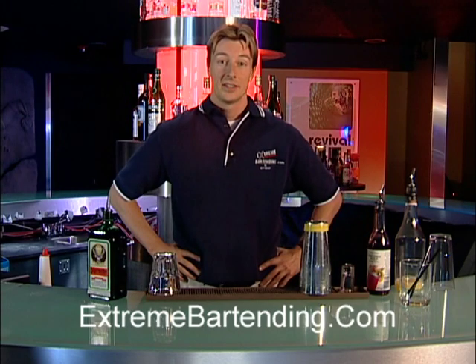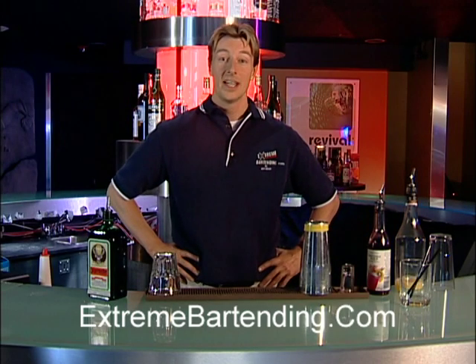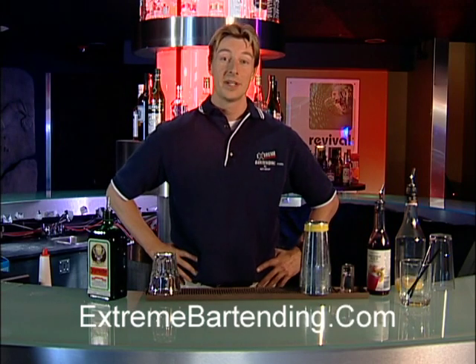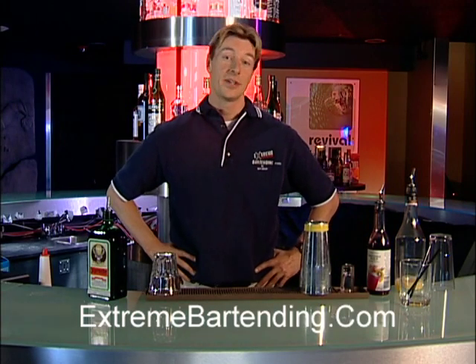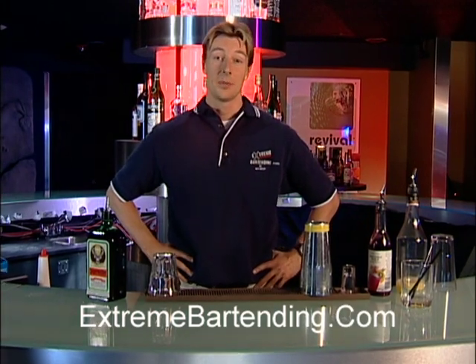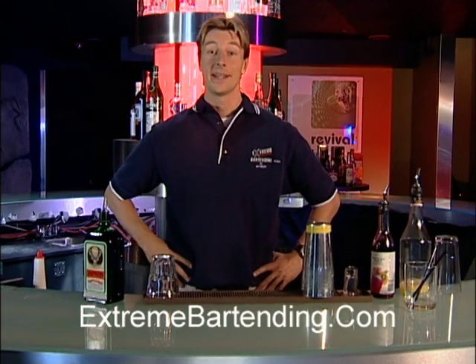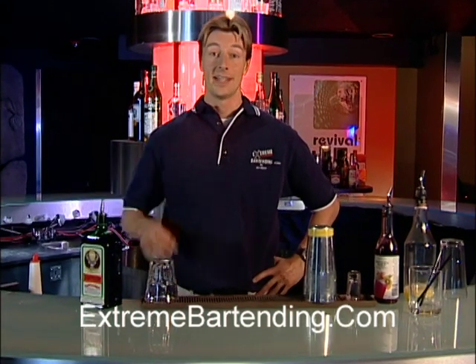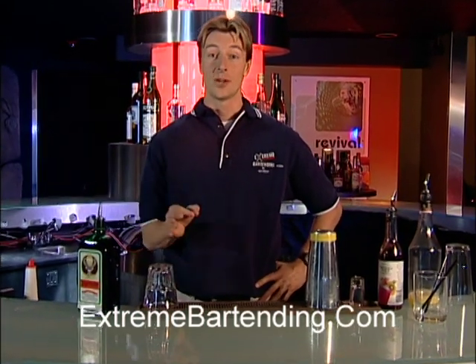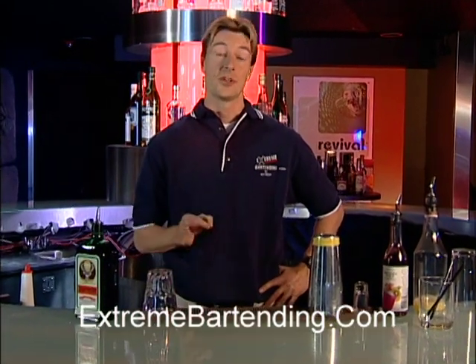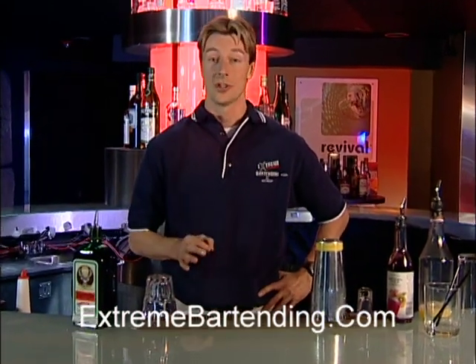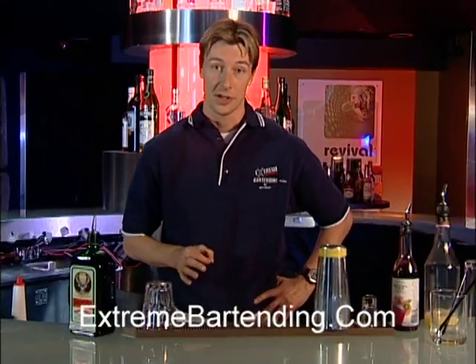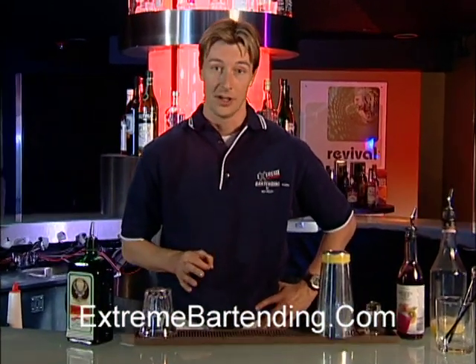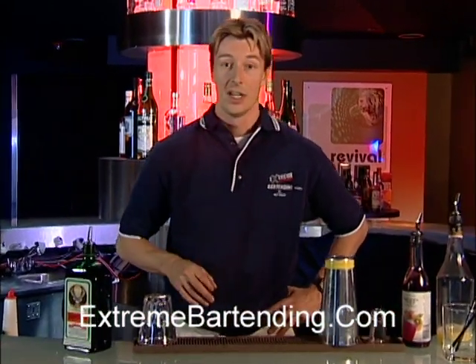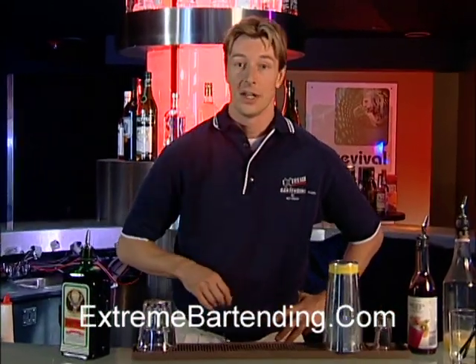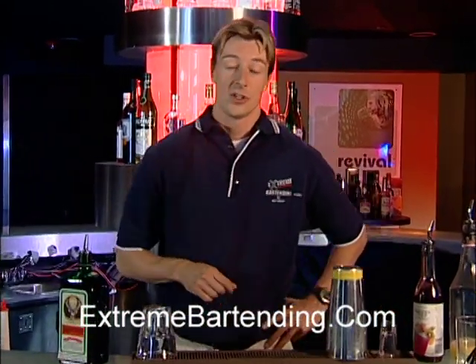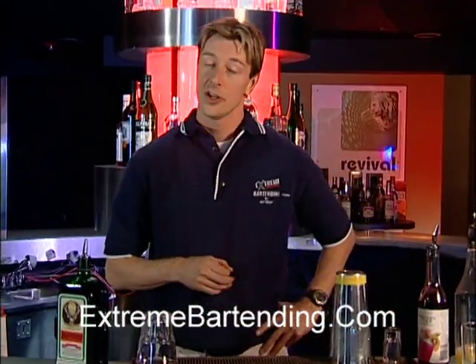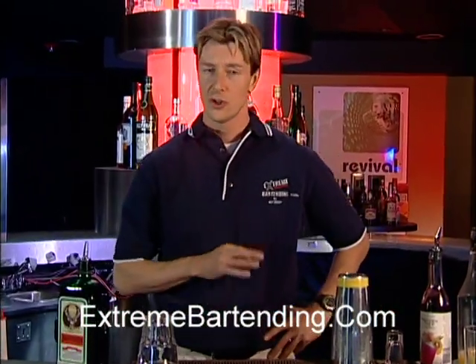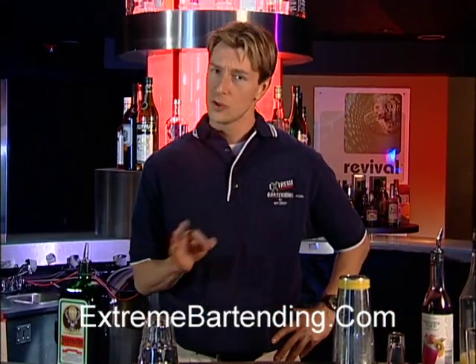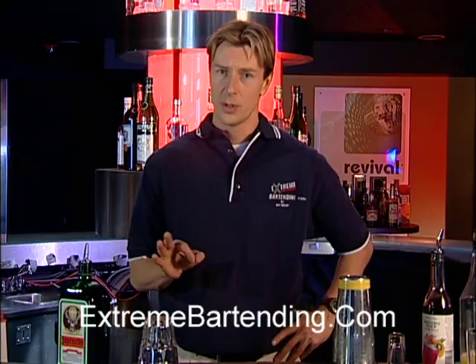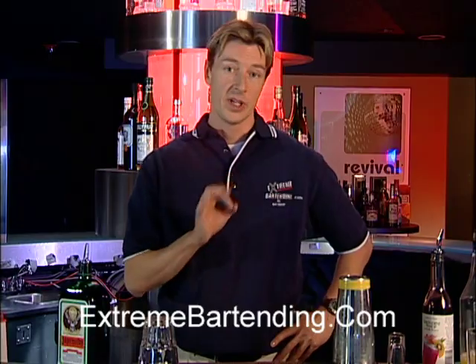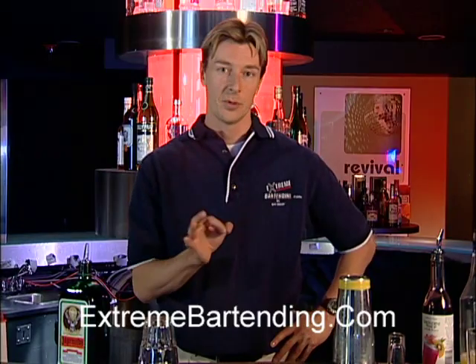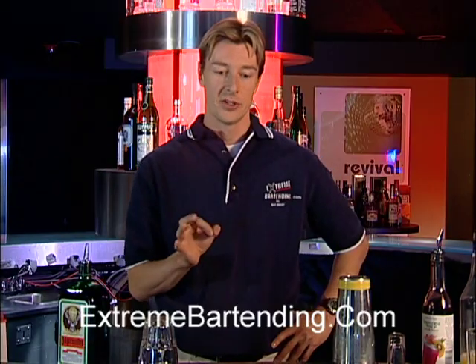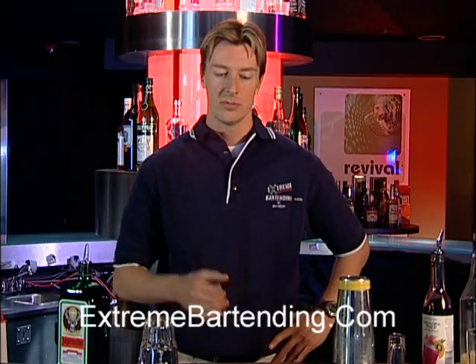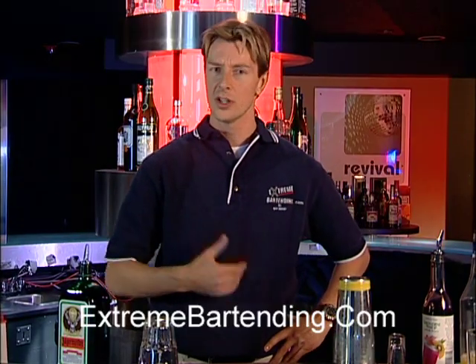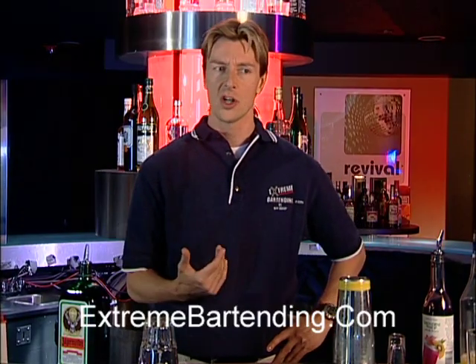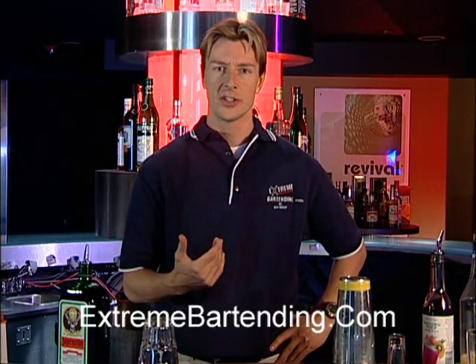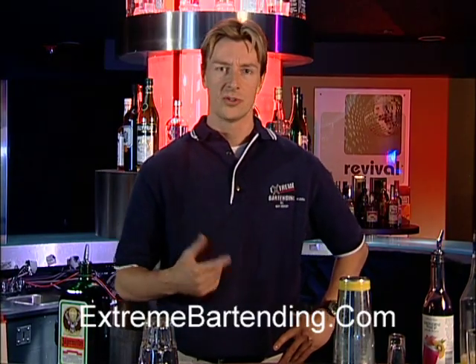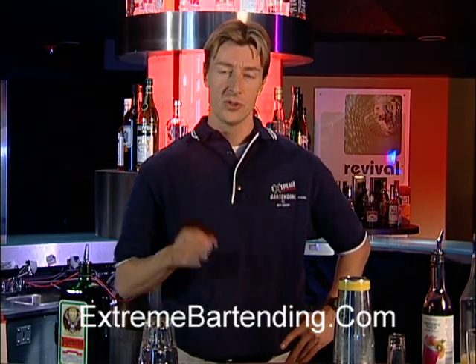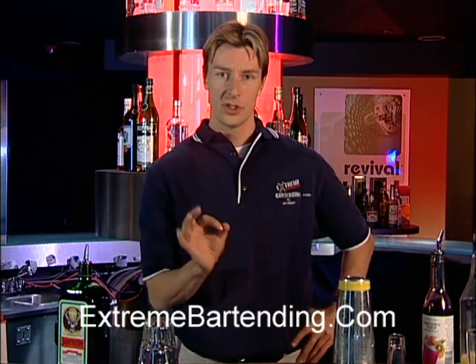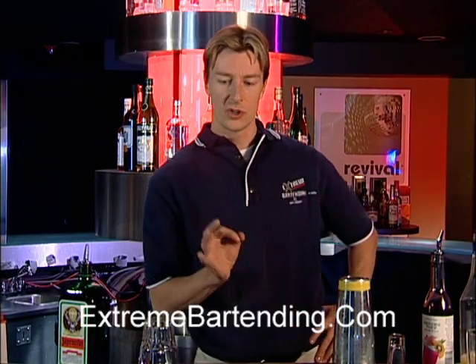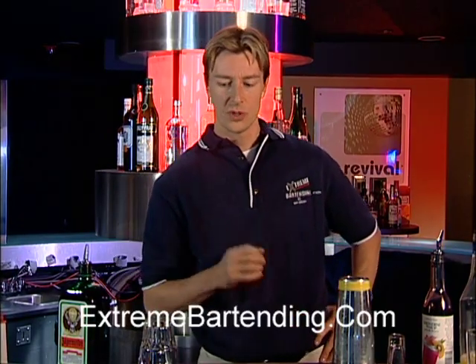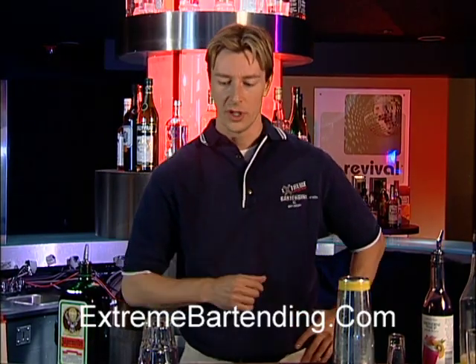Today I'm going to tell you how to make a Jägermeister cocktail. Now there's a lot of shooters made with Jägermeister, not a lot of cocktails, so this will be a good change for you.